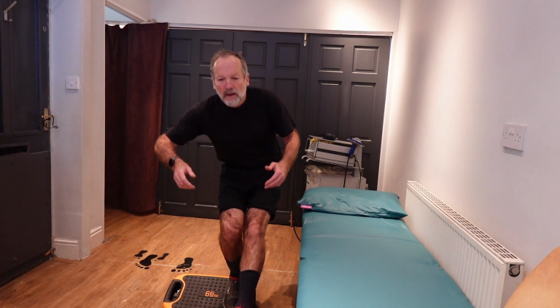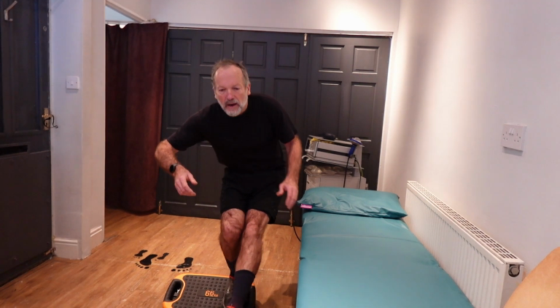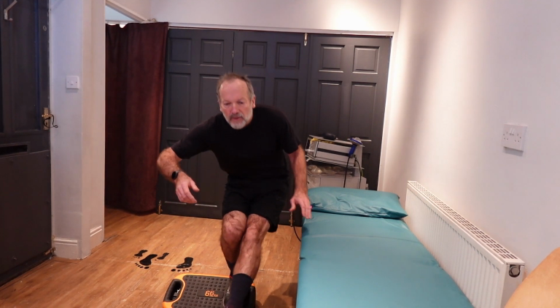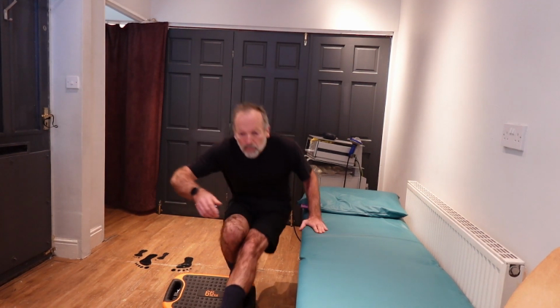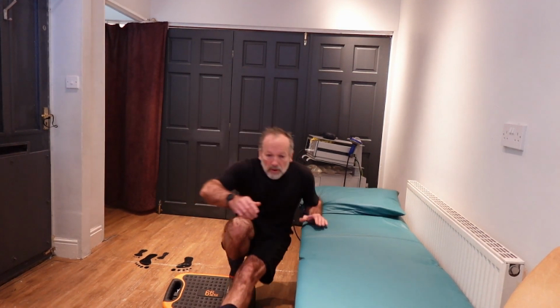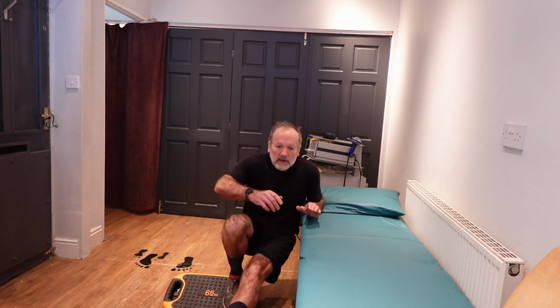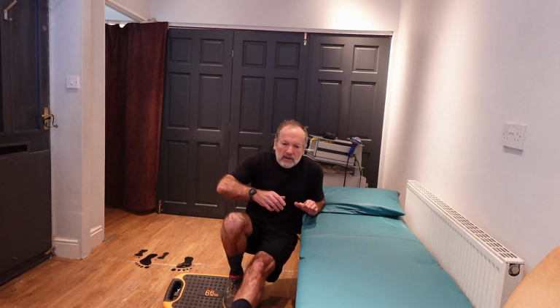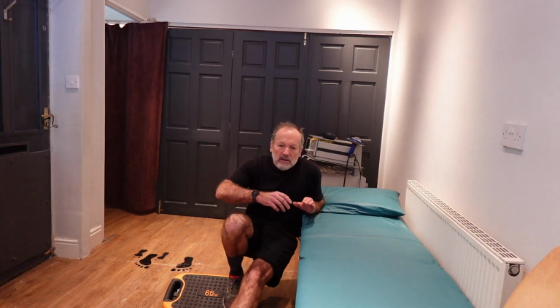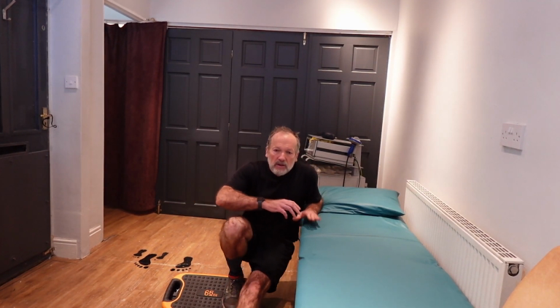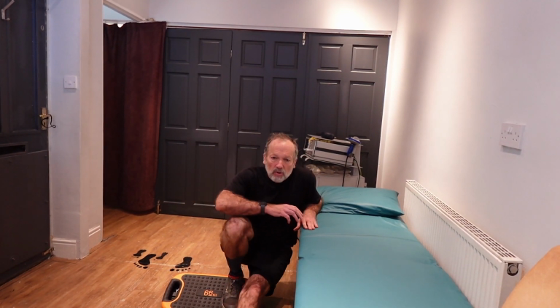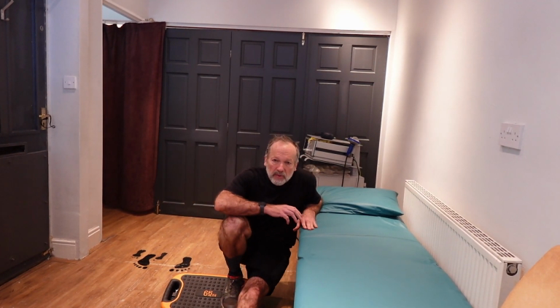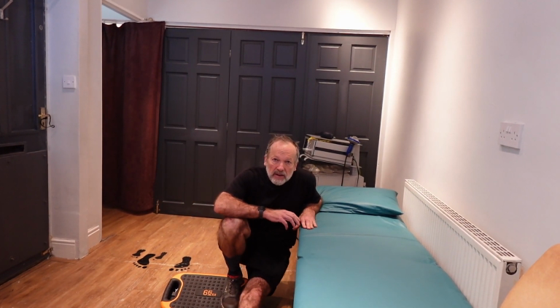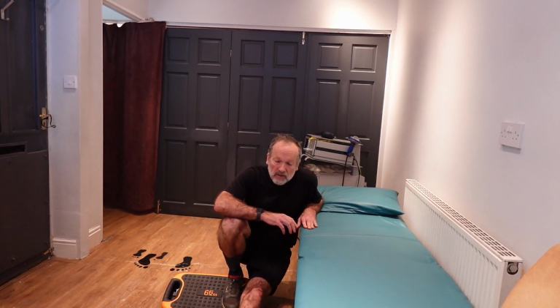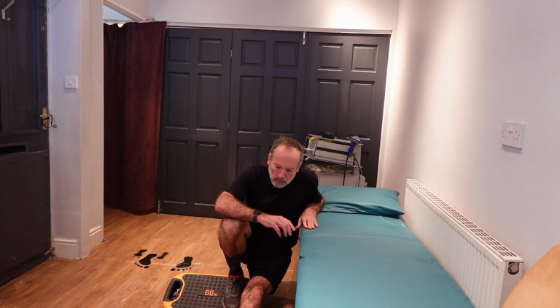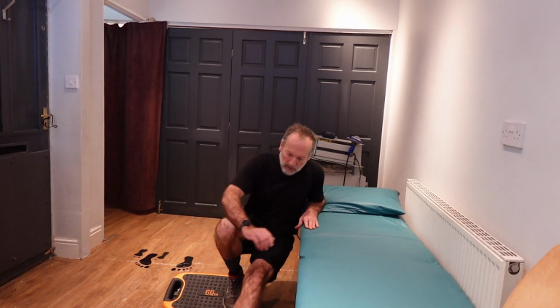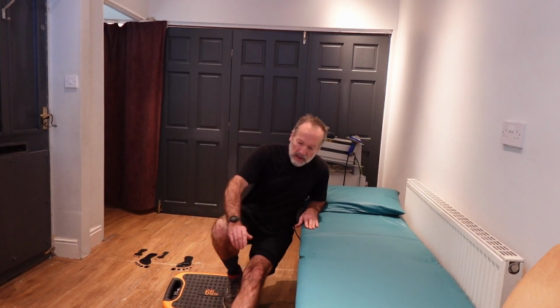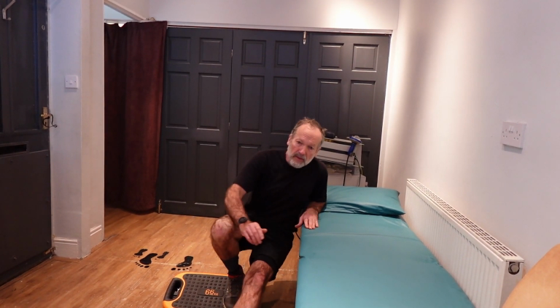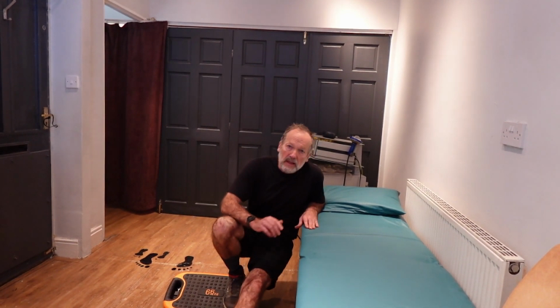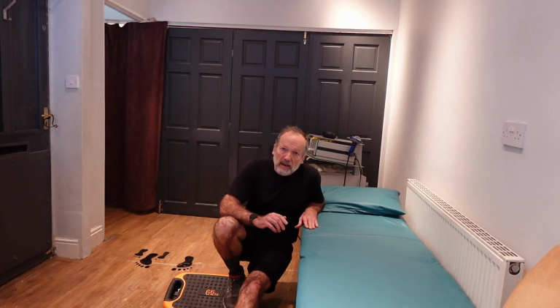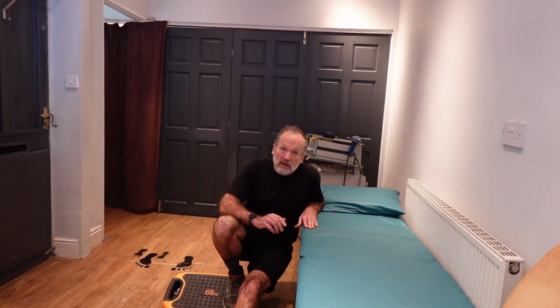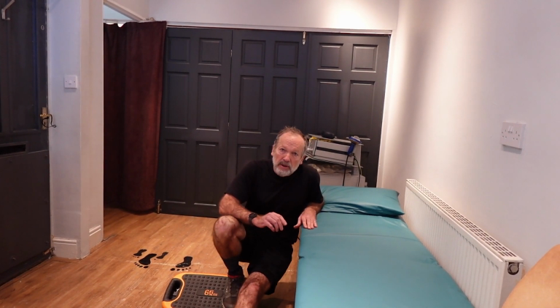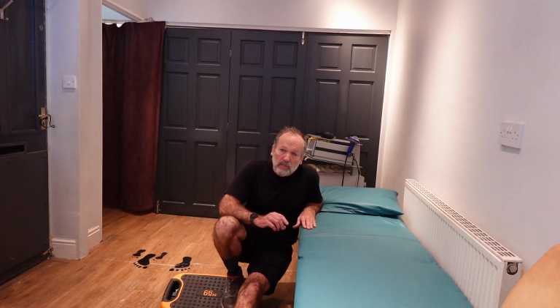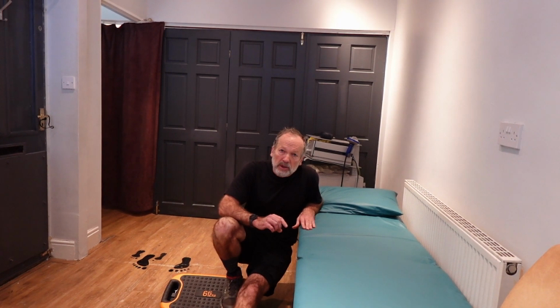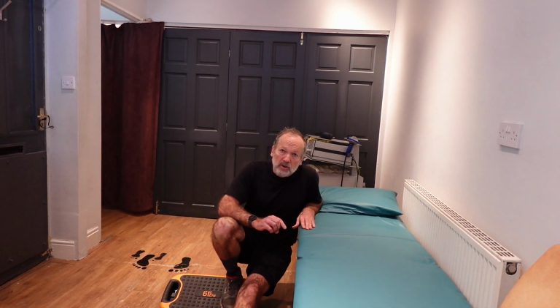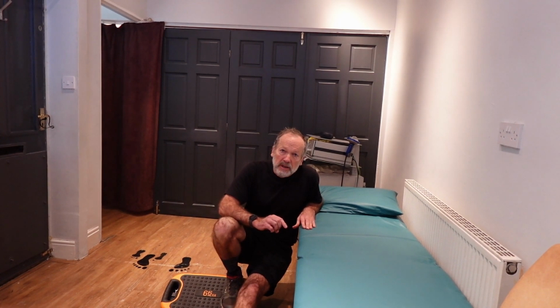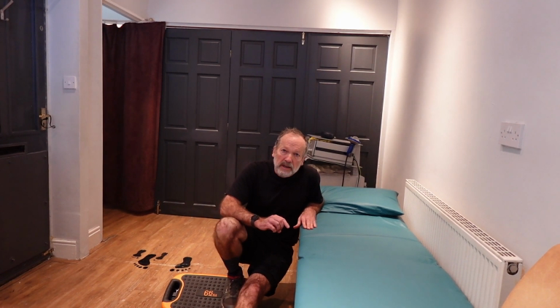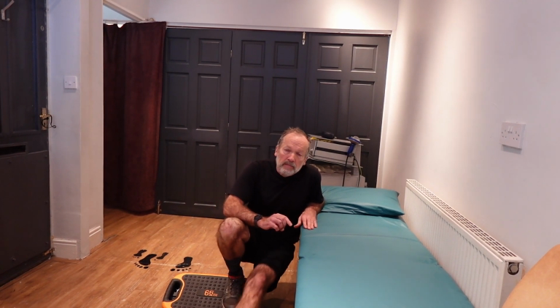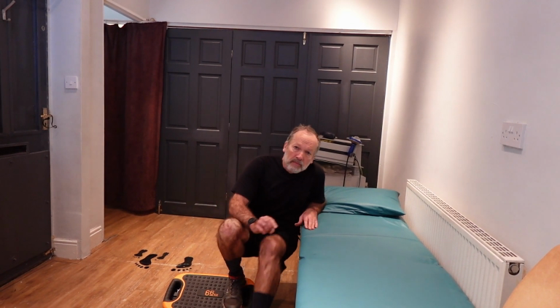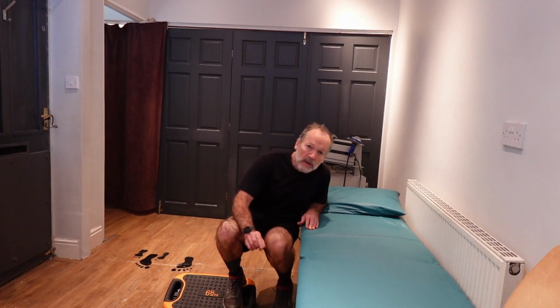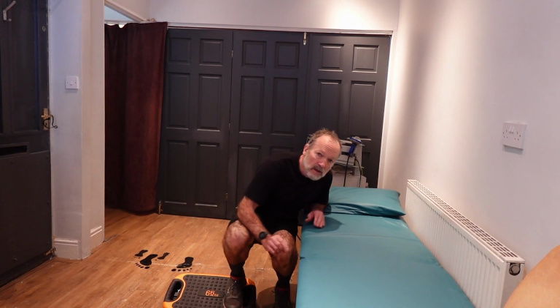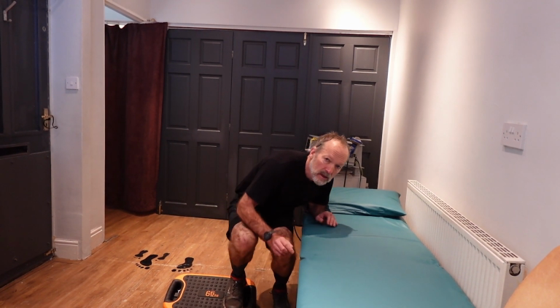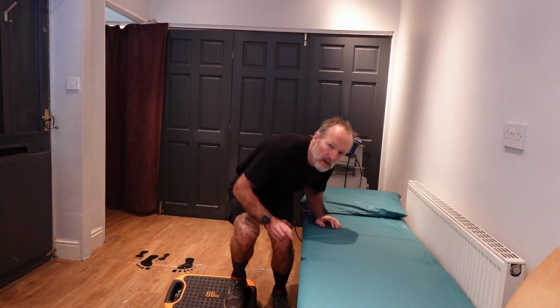At this point you can drop down to support that last little bit of compression on your knee. Here we go, let's do this.